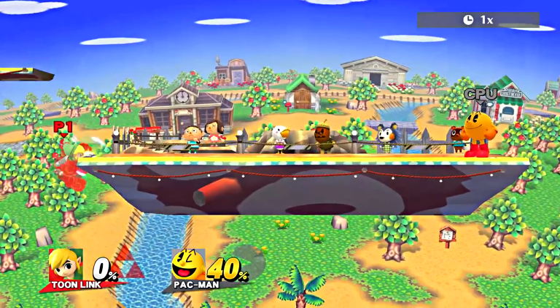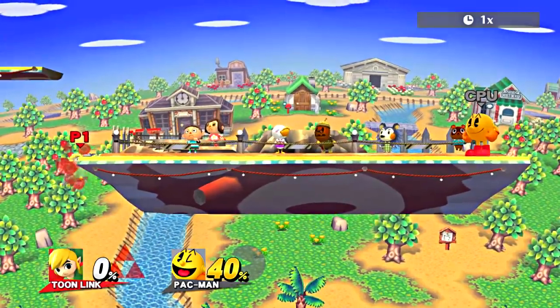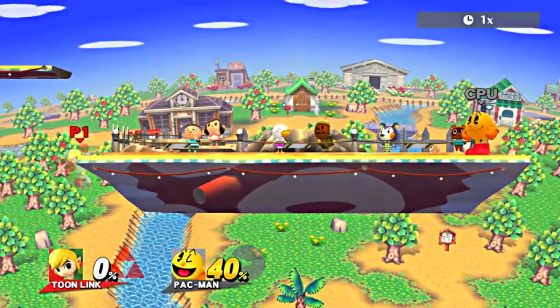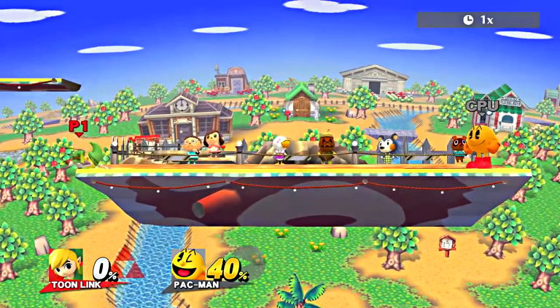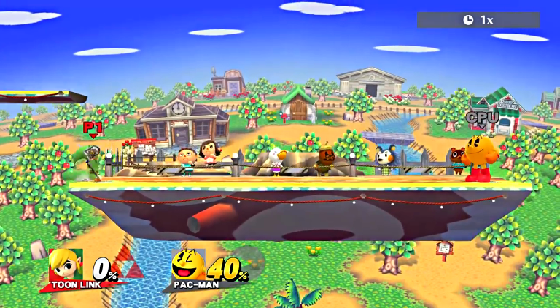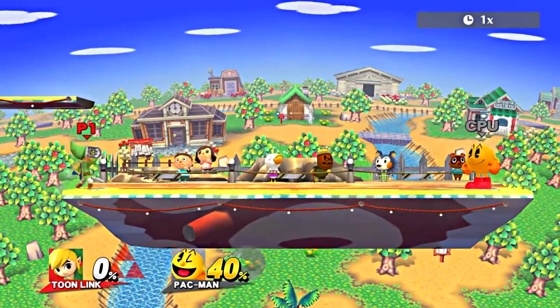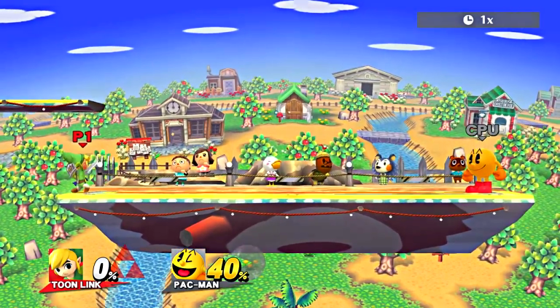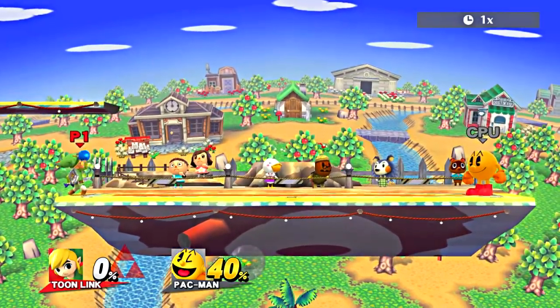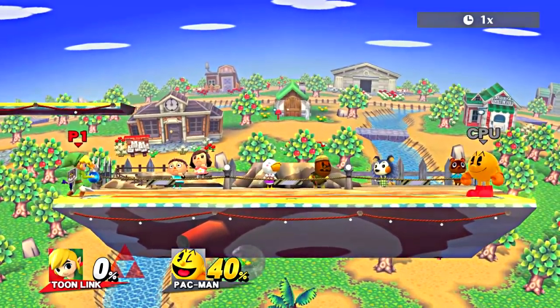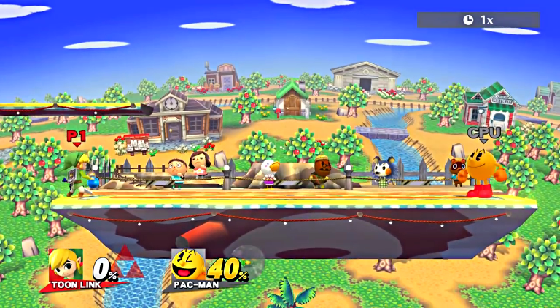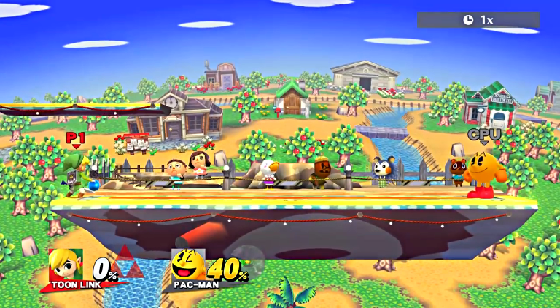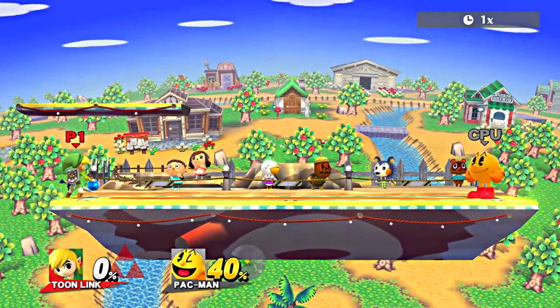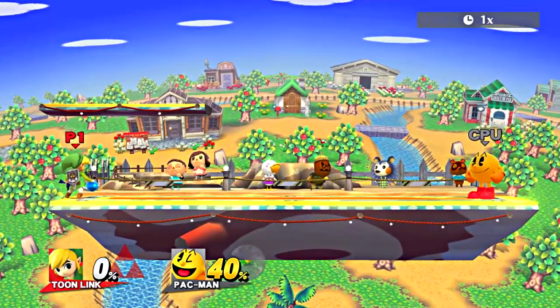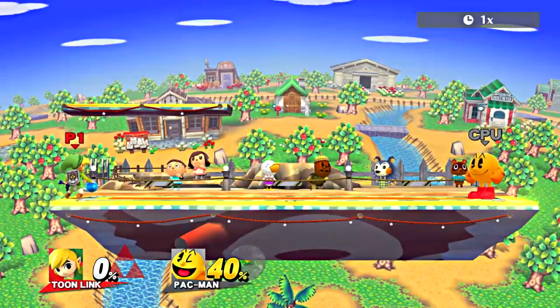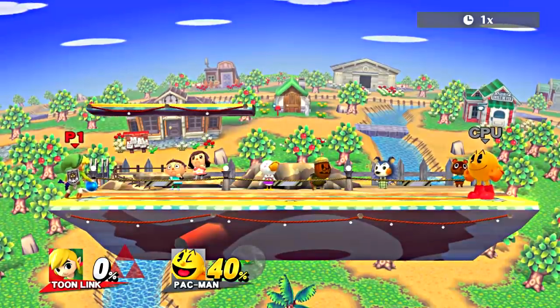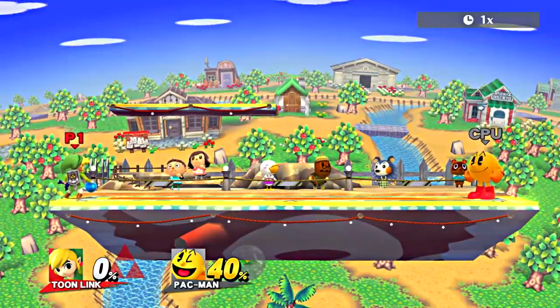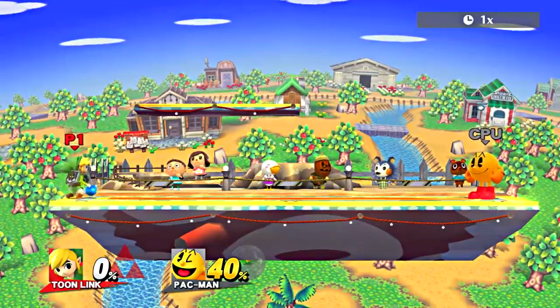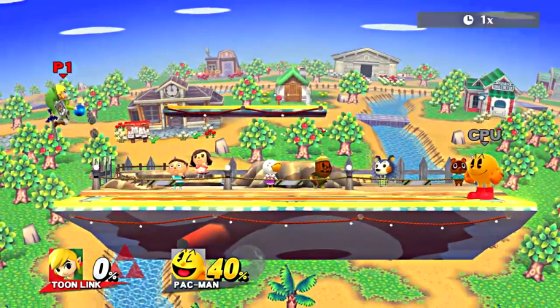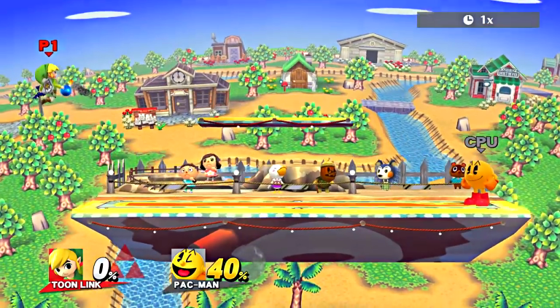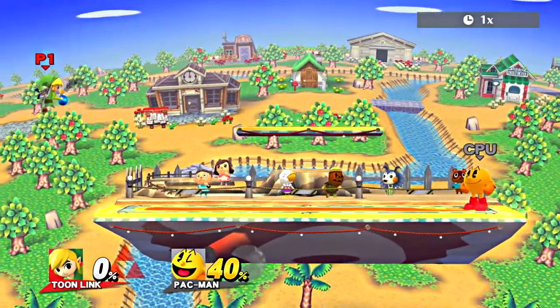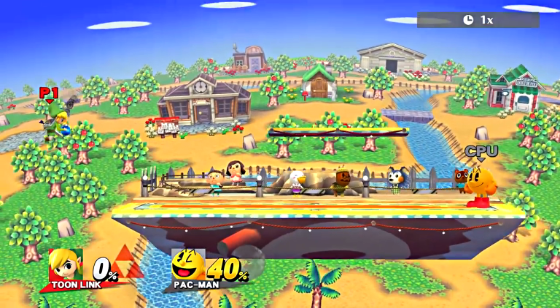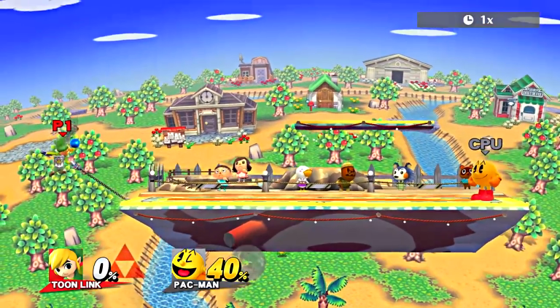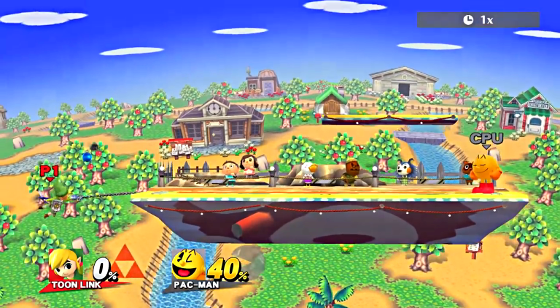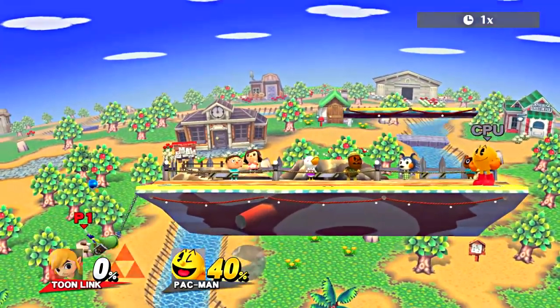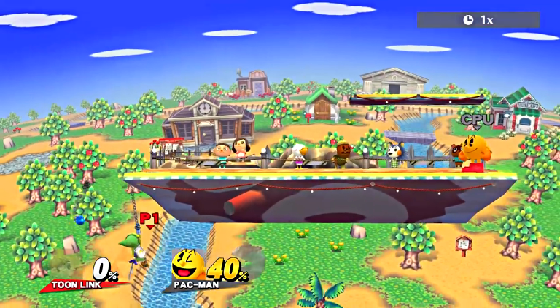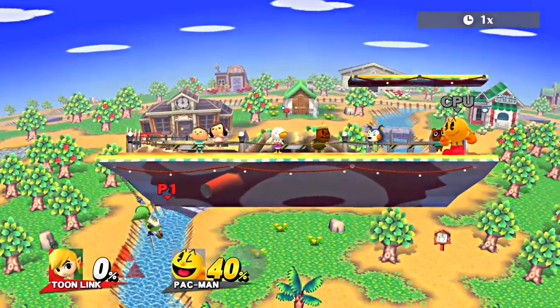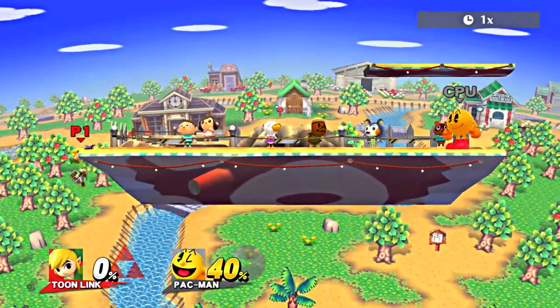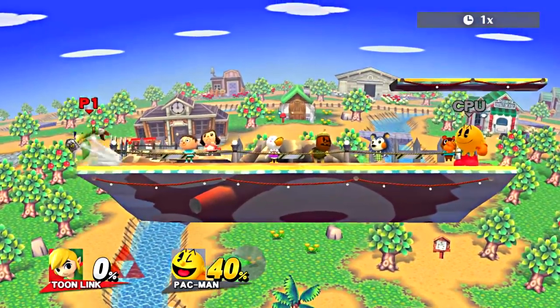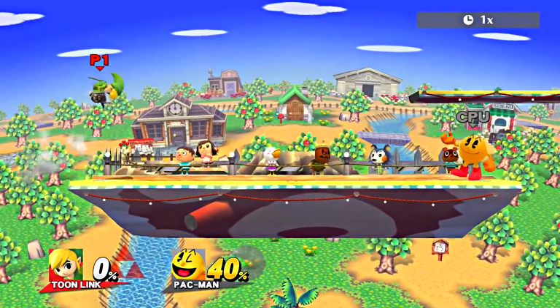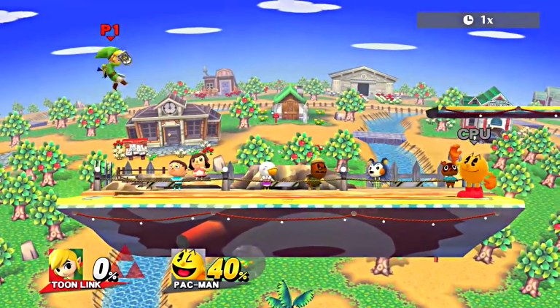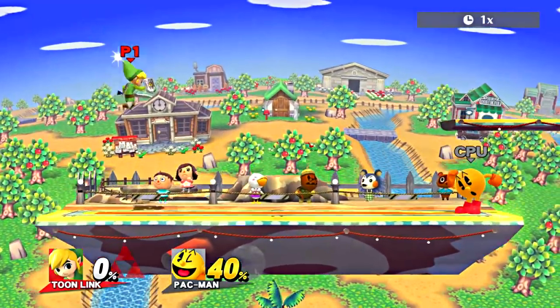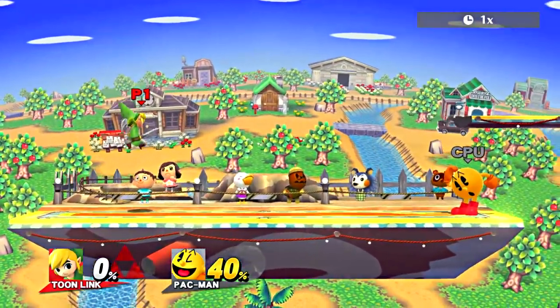Another cool trick is when you are holding a bomb off stage and you Zair to the ledge, it will drop the bomb. This is really good for edgeguarding.